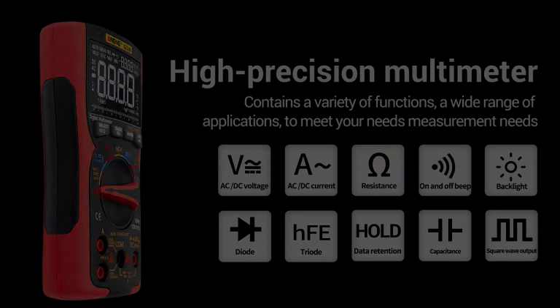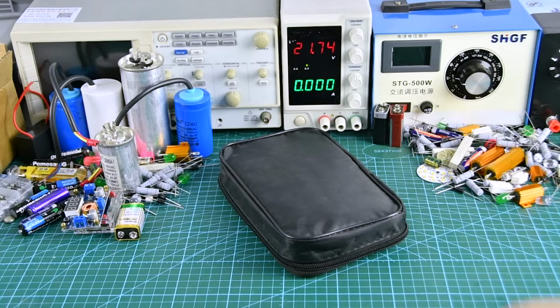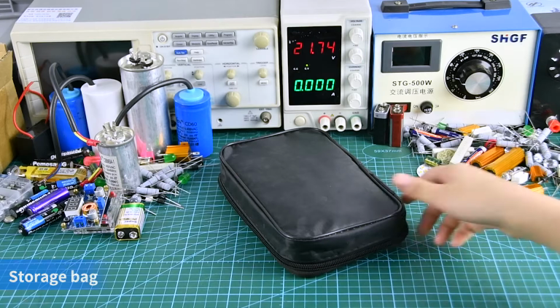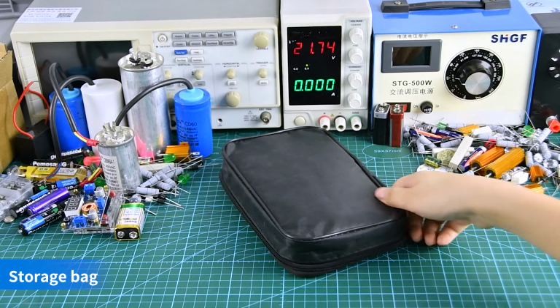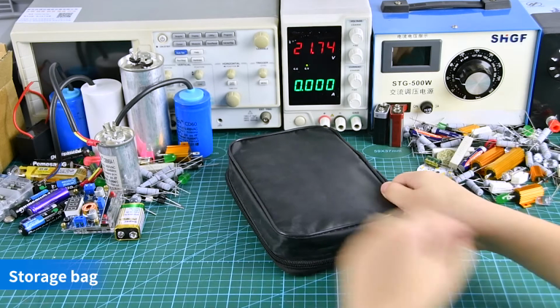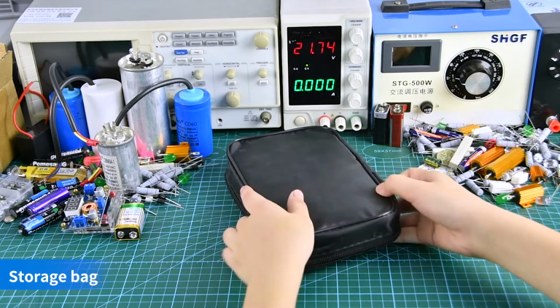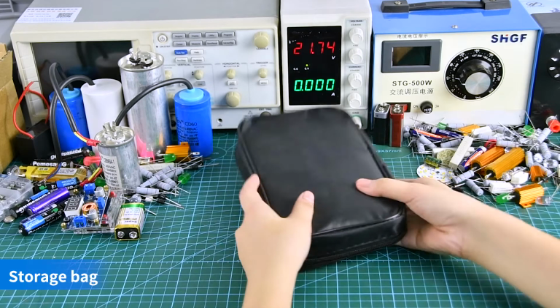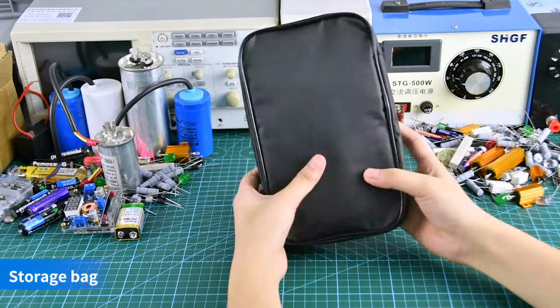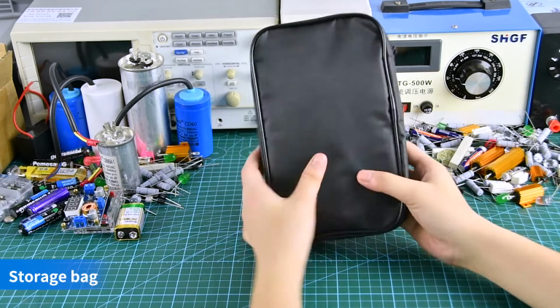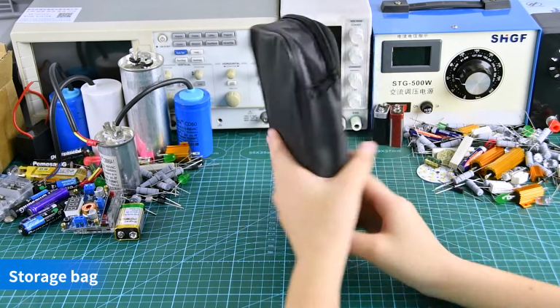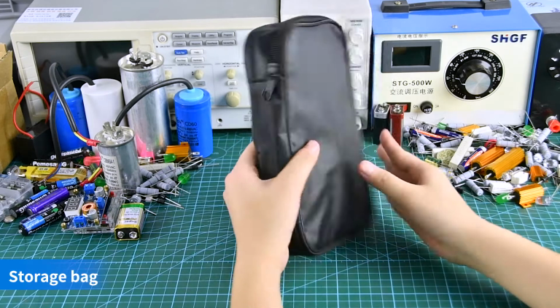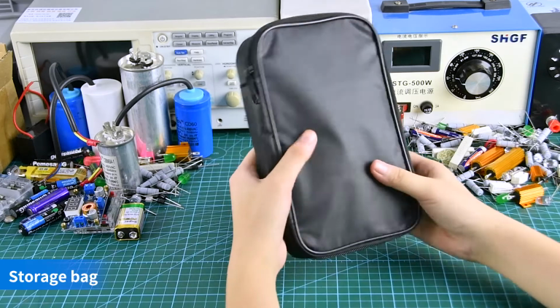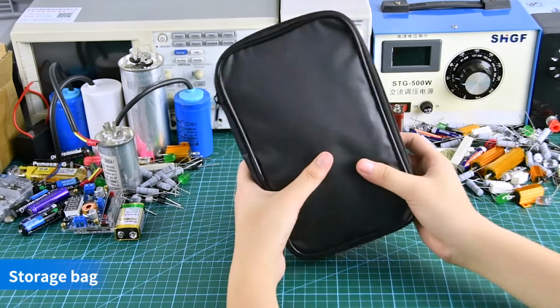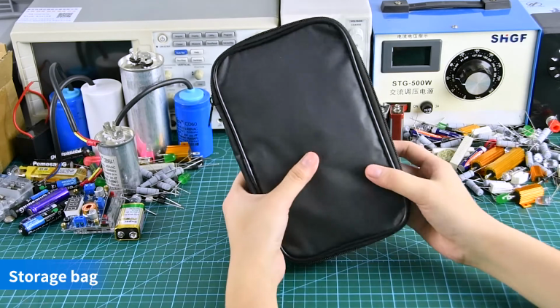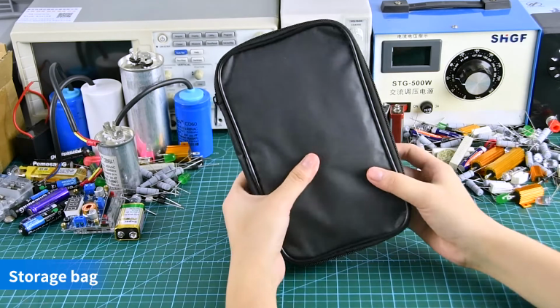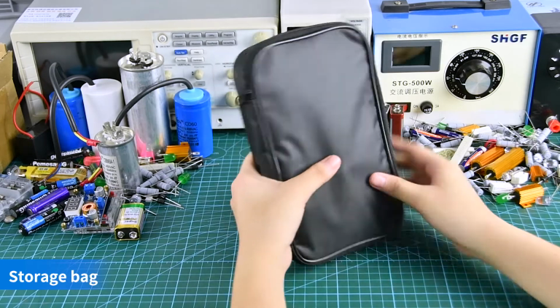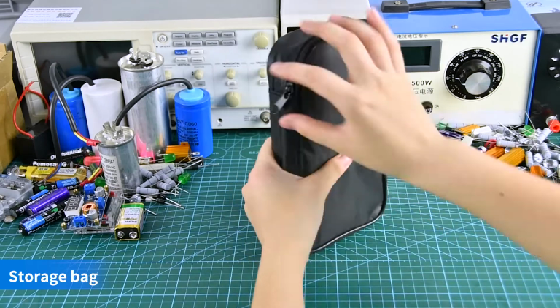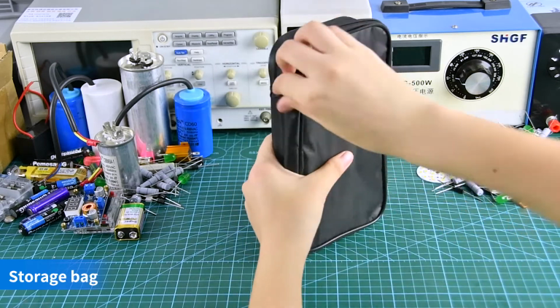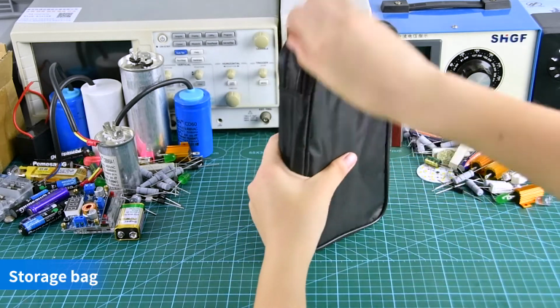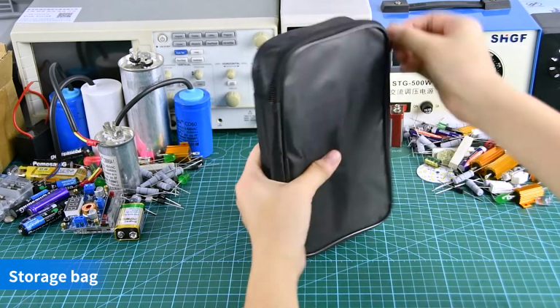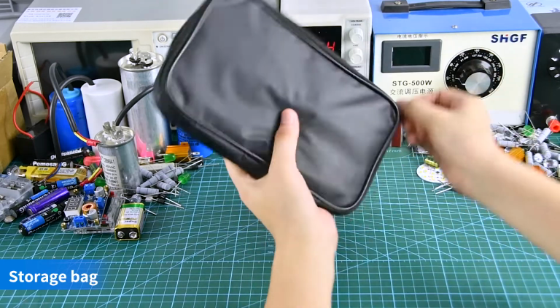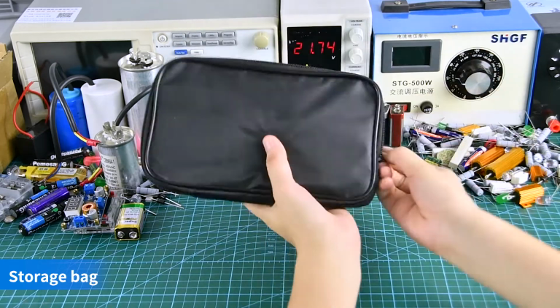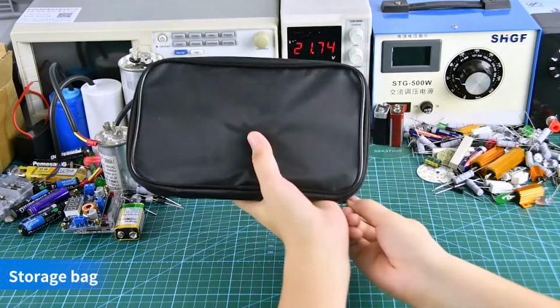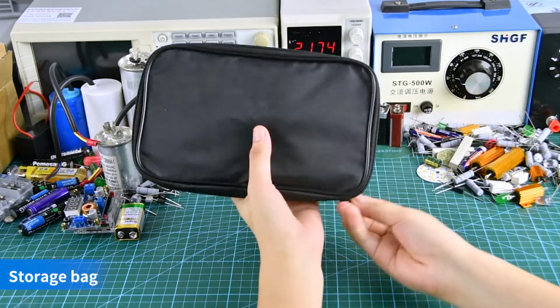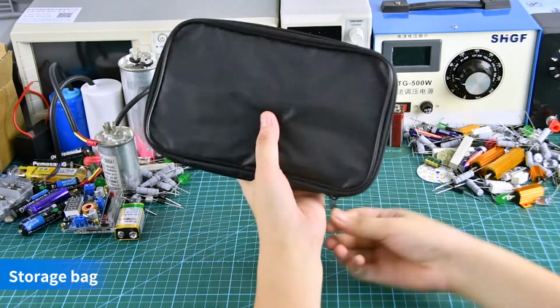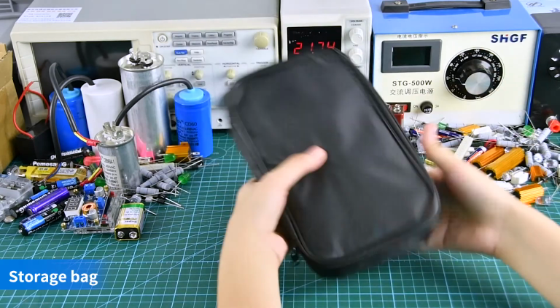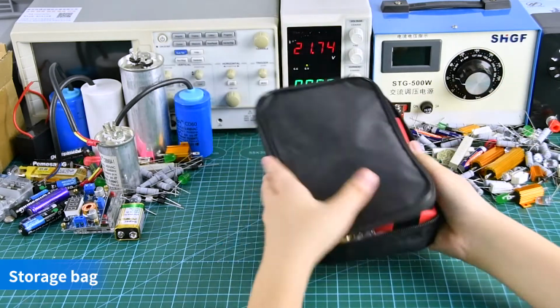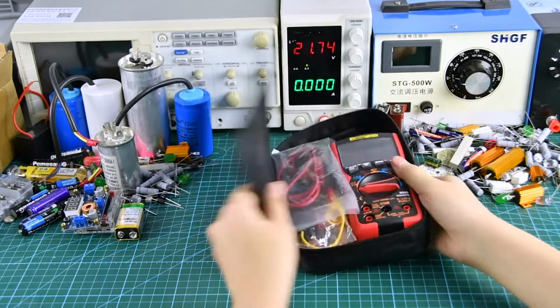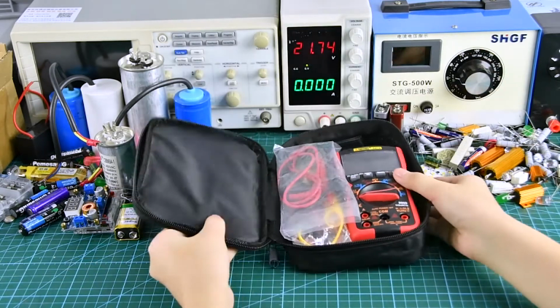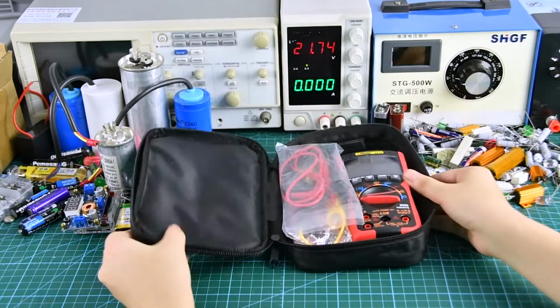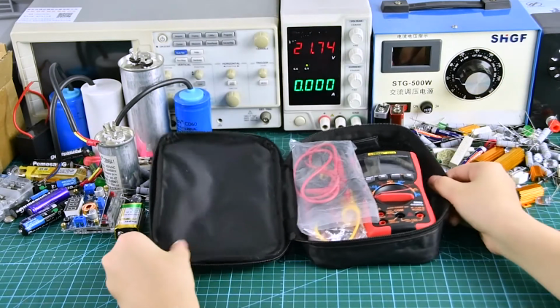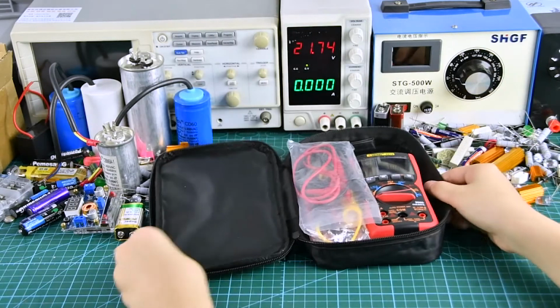High-precision multimeter with storage bag, test LEDs, temperature line, and manual.